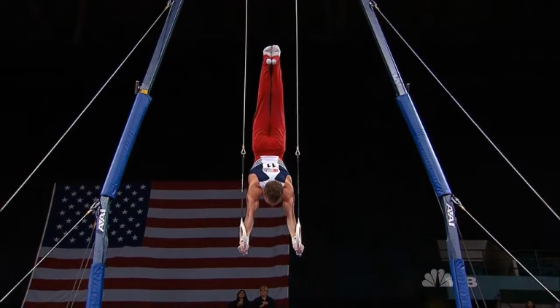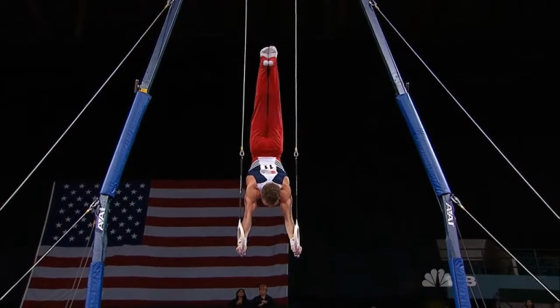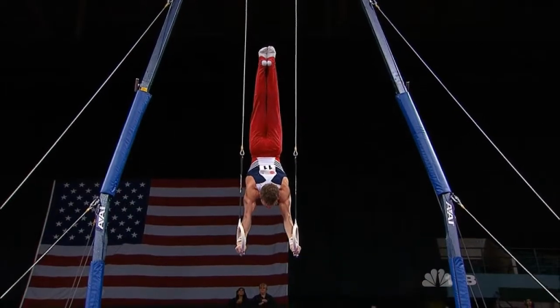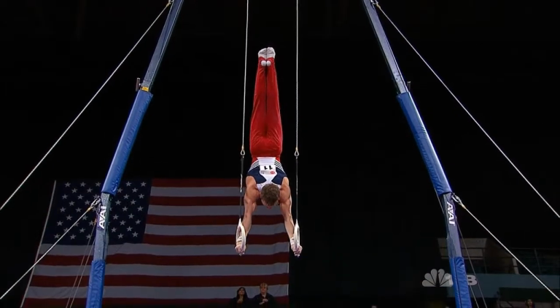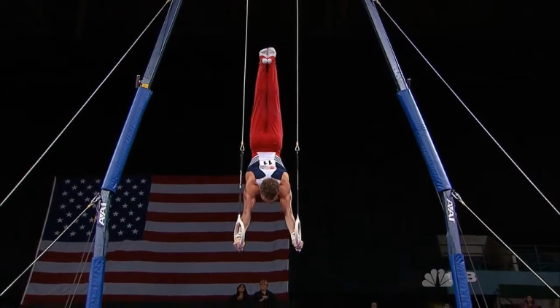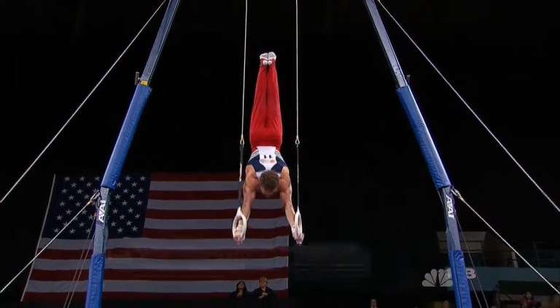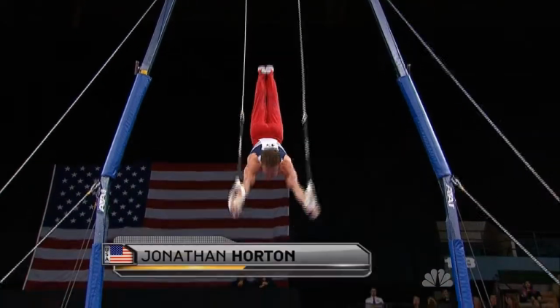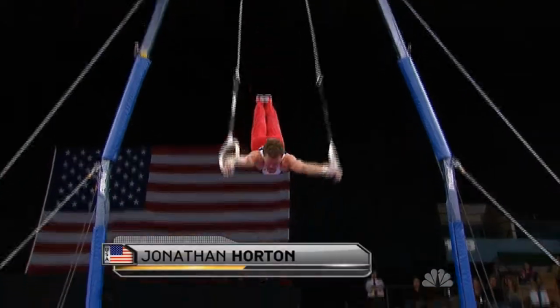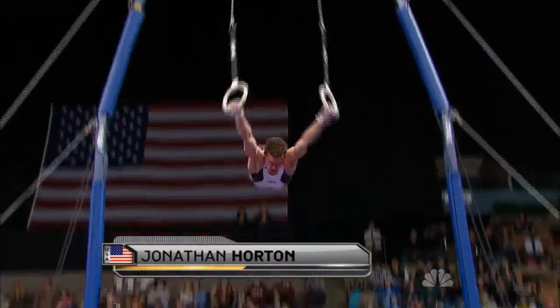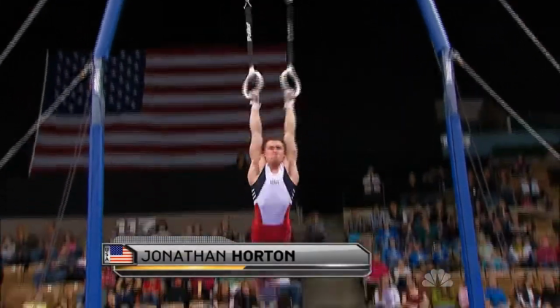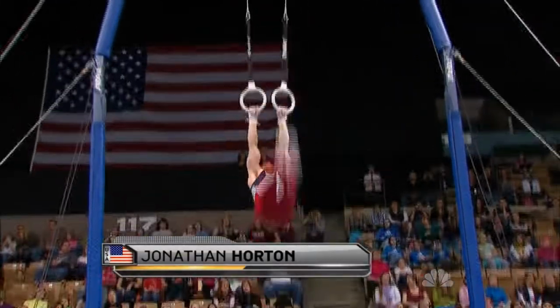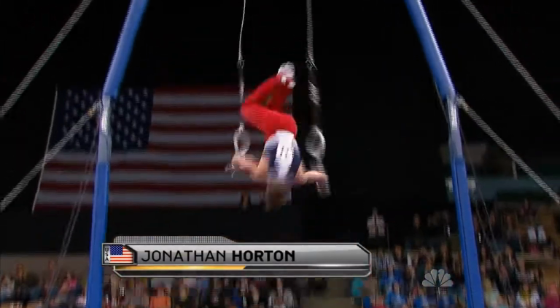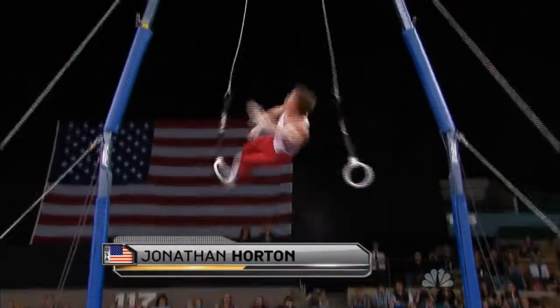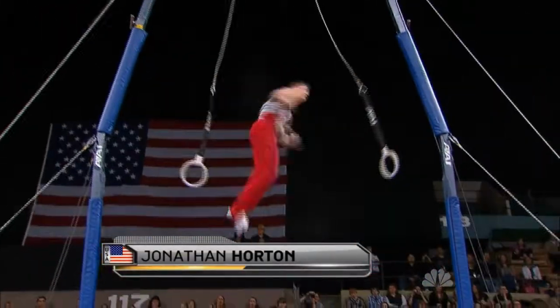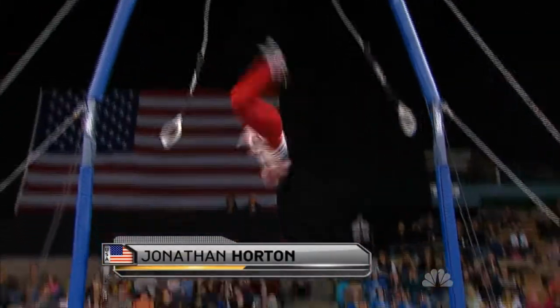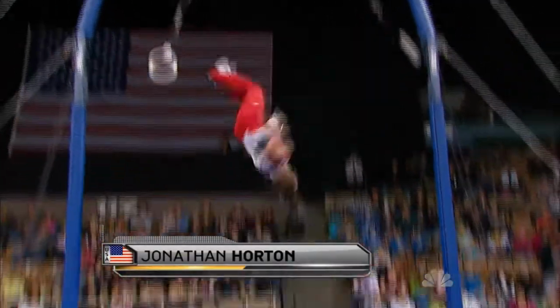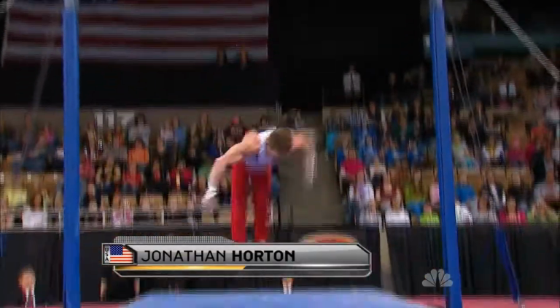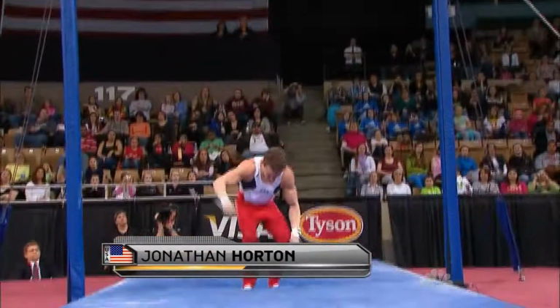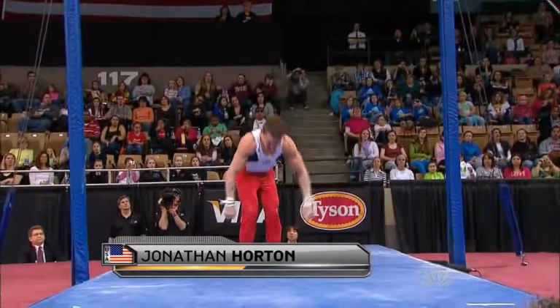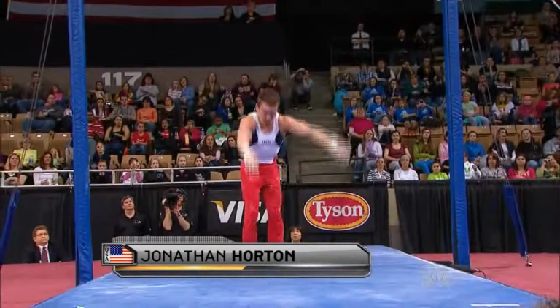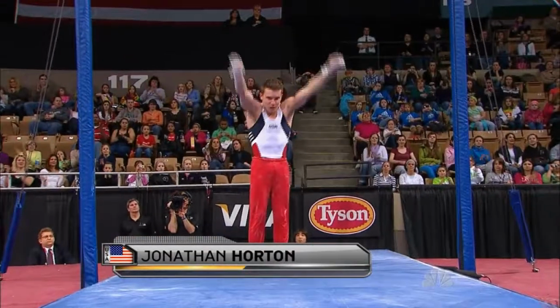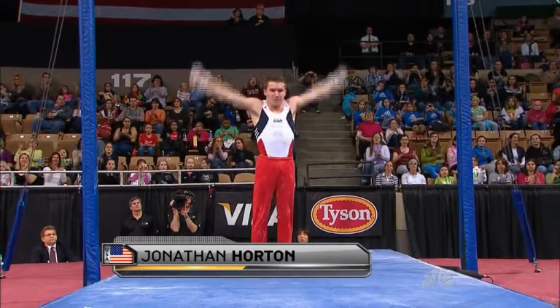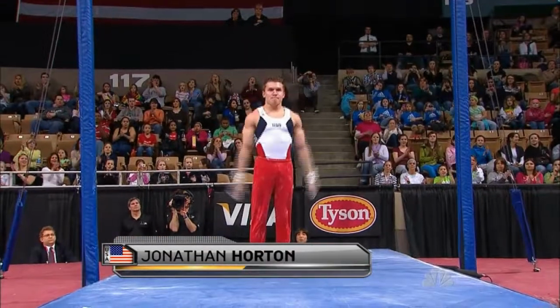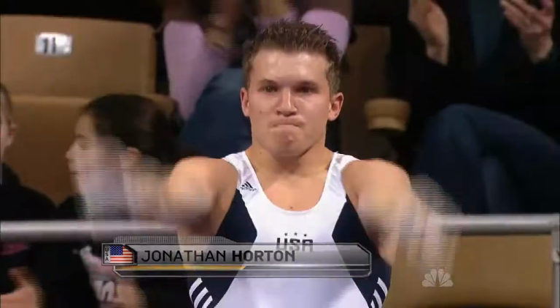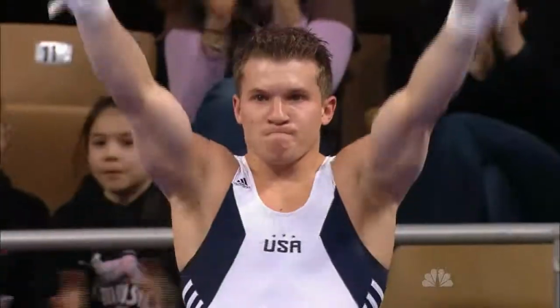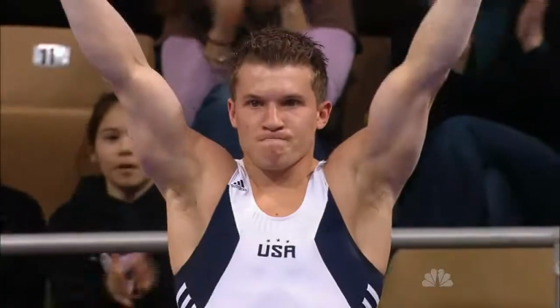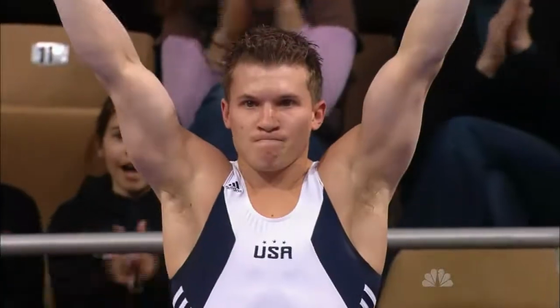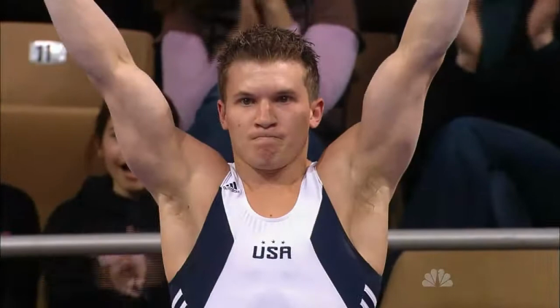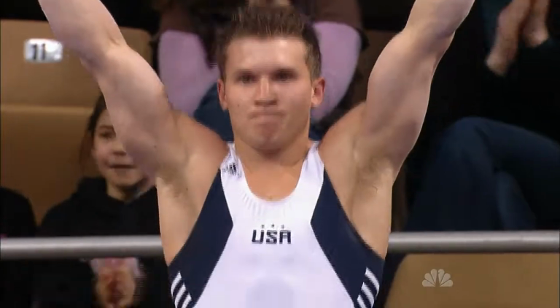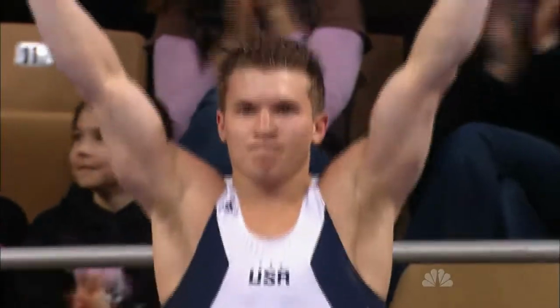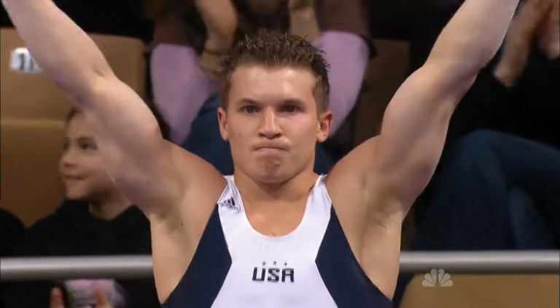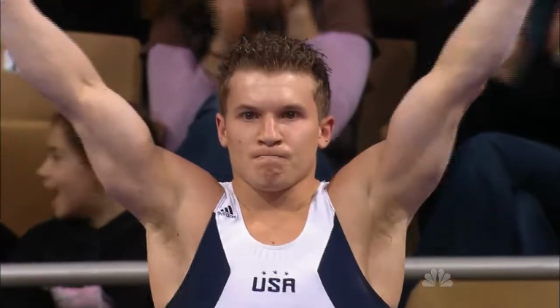Then Jonathan Horton flexed his powerful muscles on the still rings and nailed the landing to grab the lead.